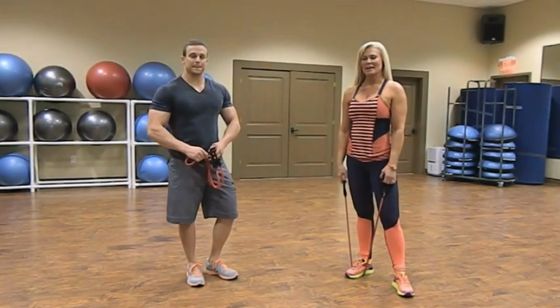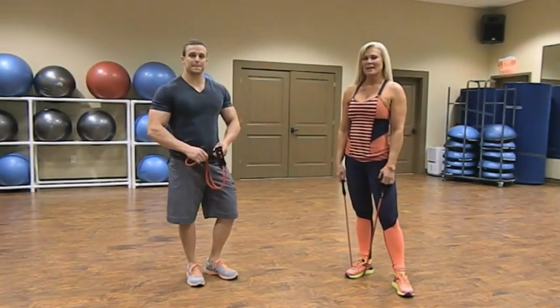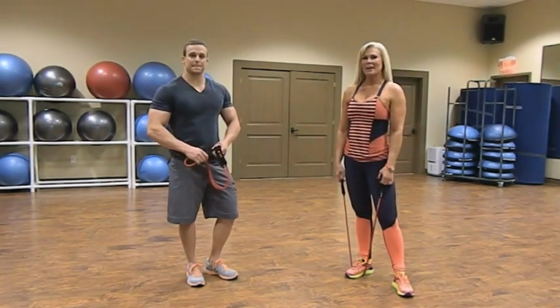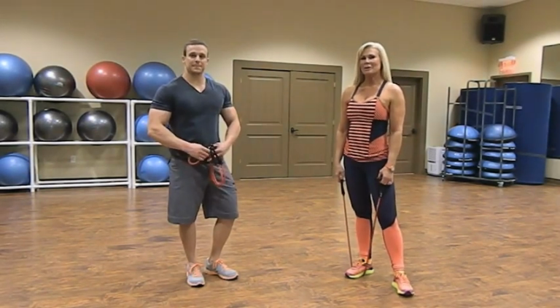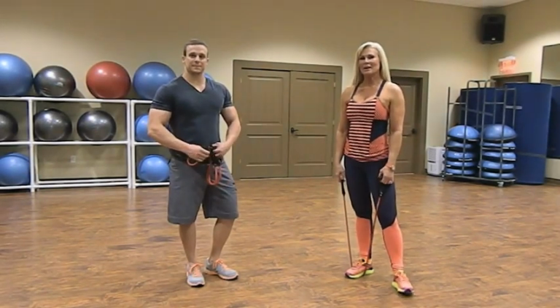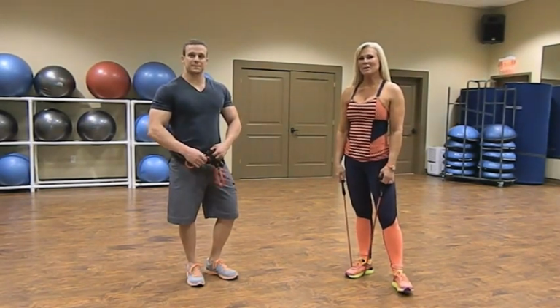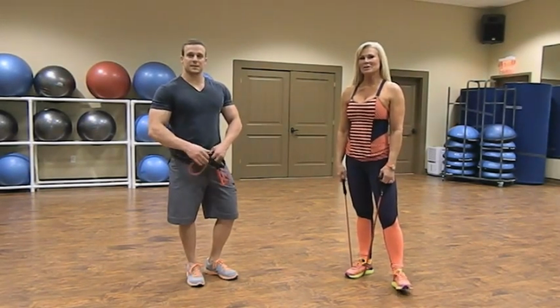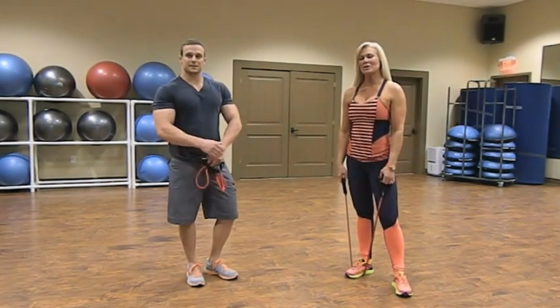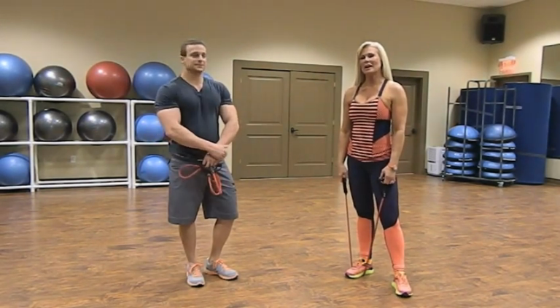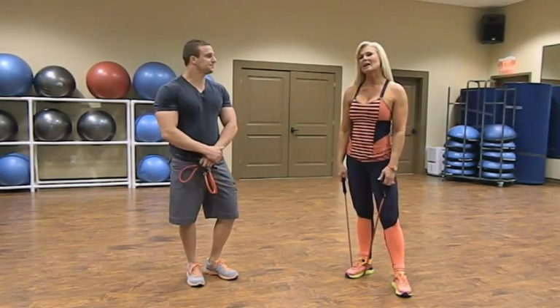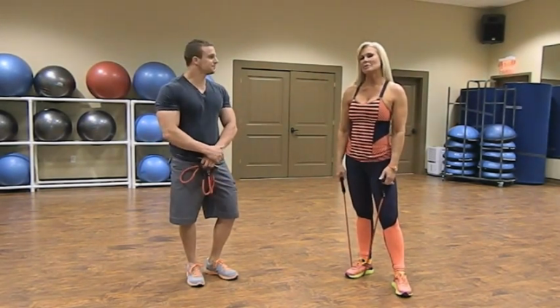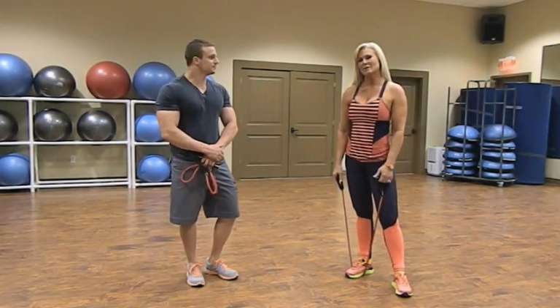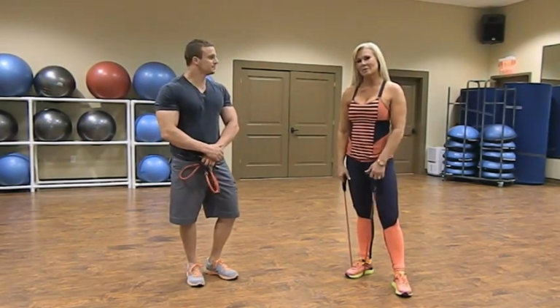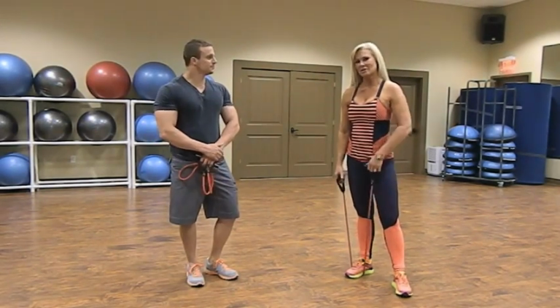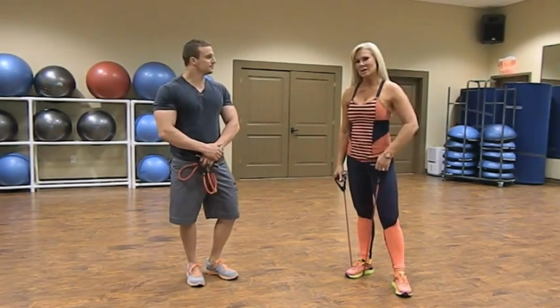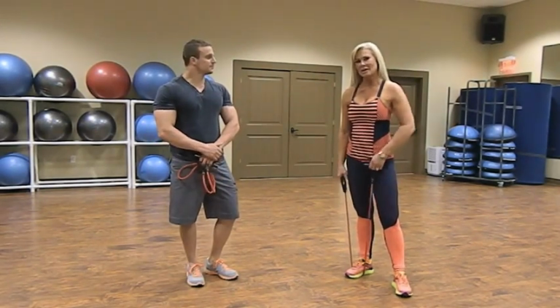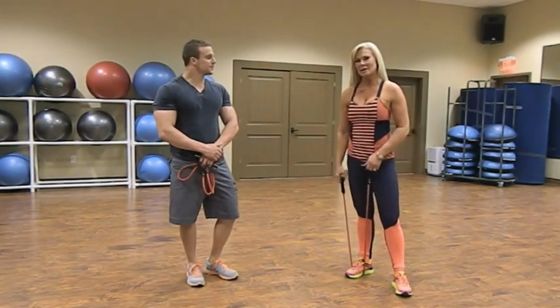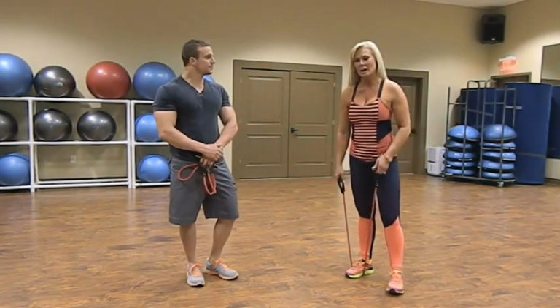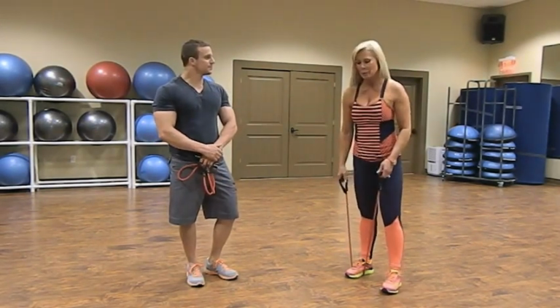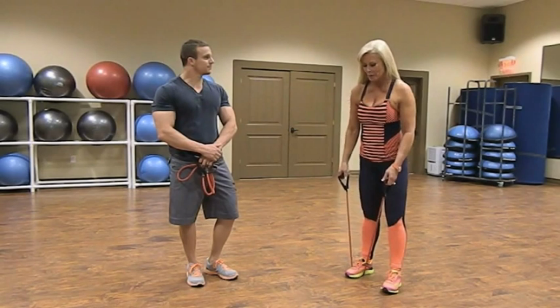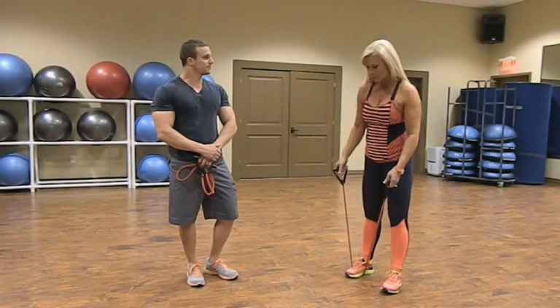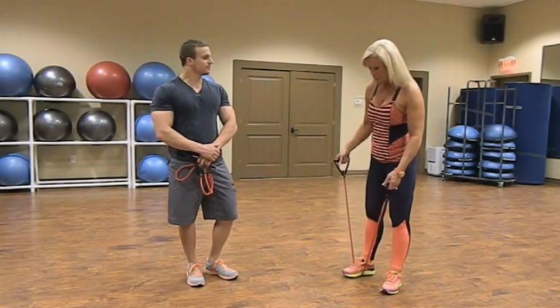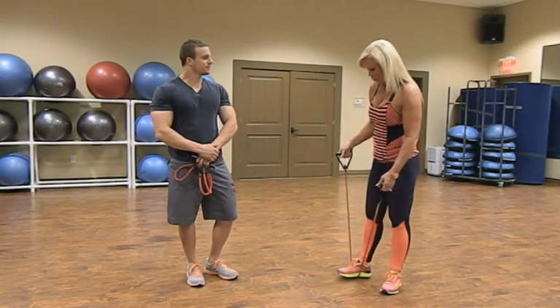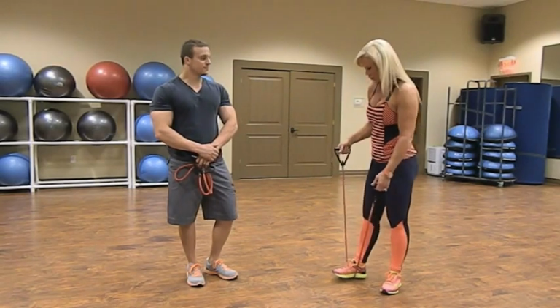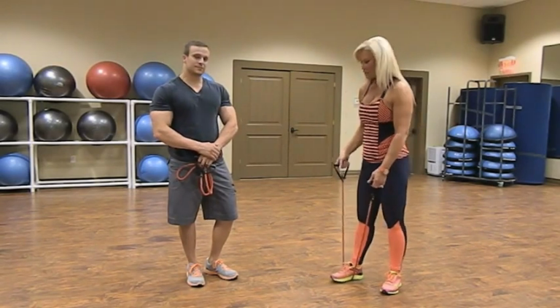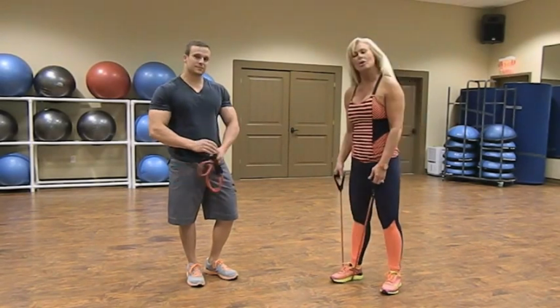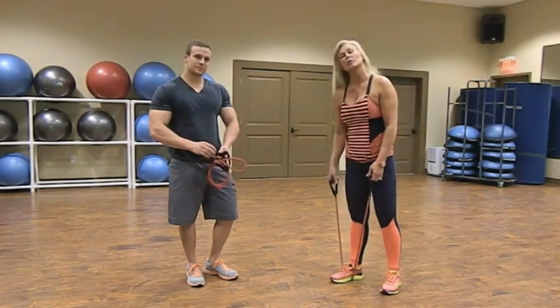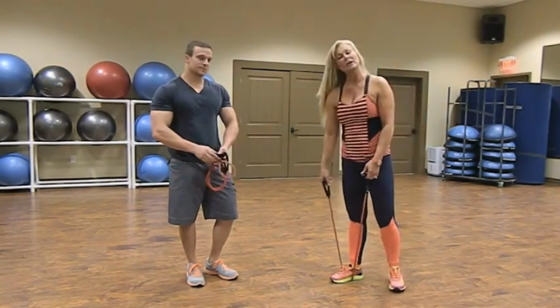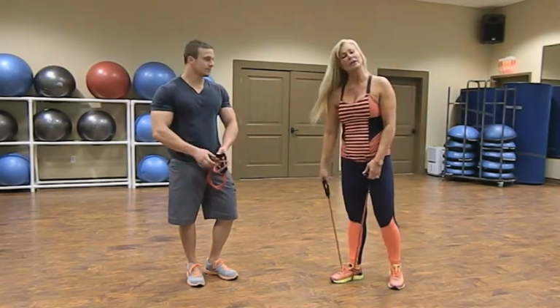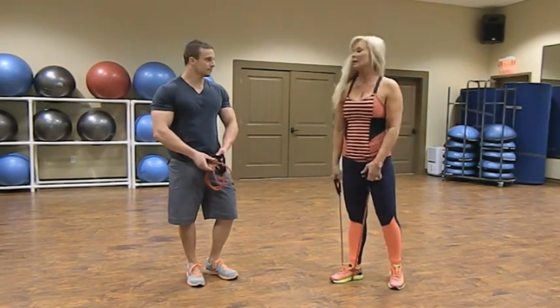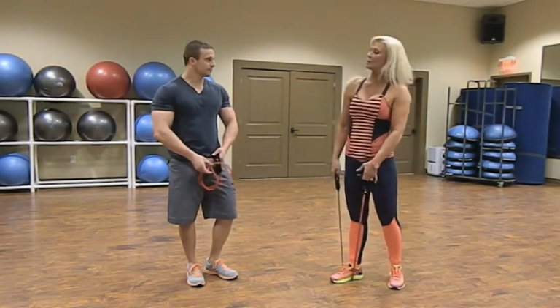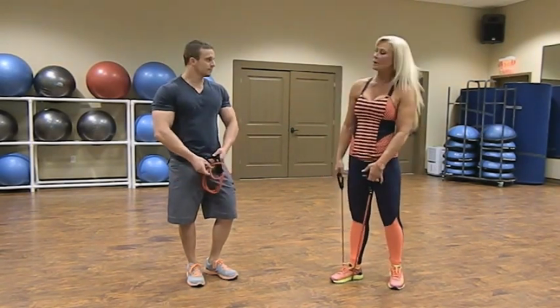Now we're going into our last bicep exercise, showing beginner through advanced variations.